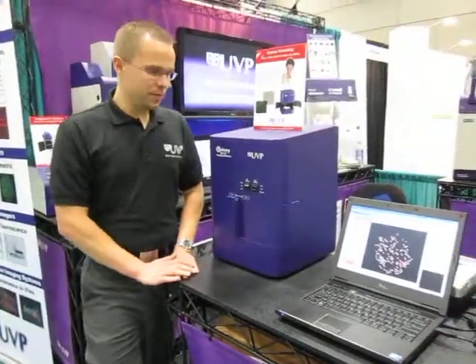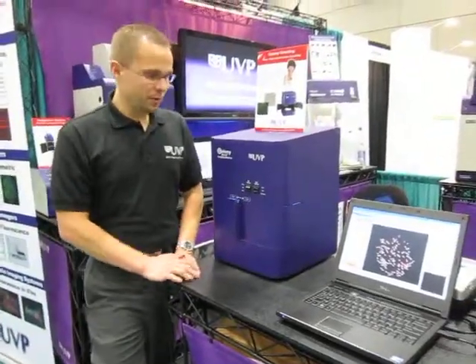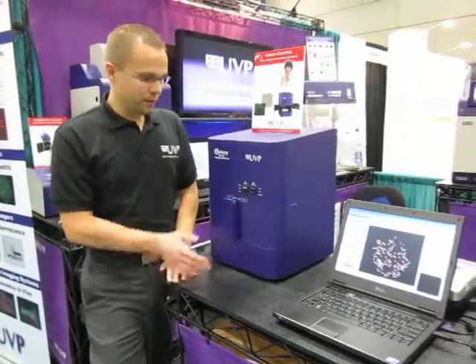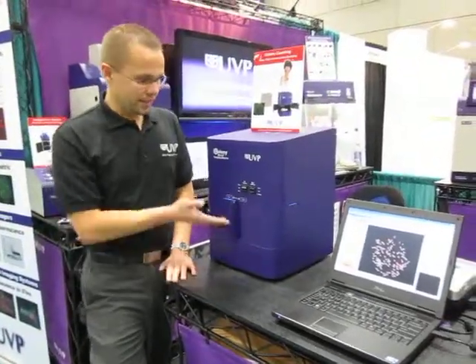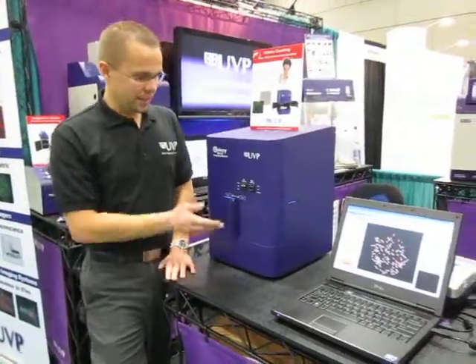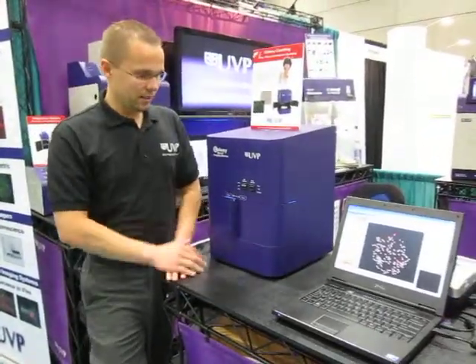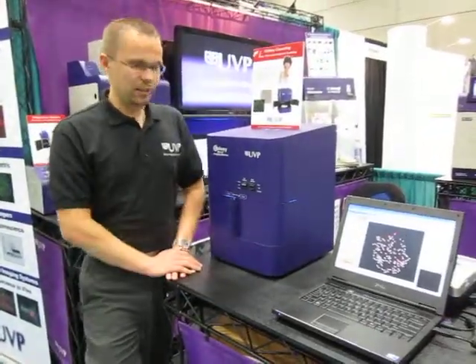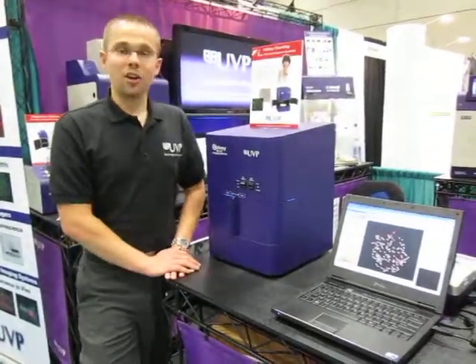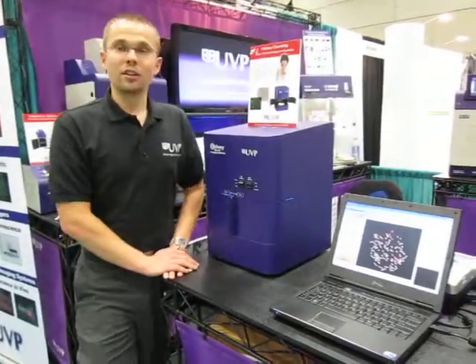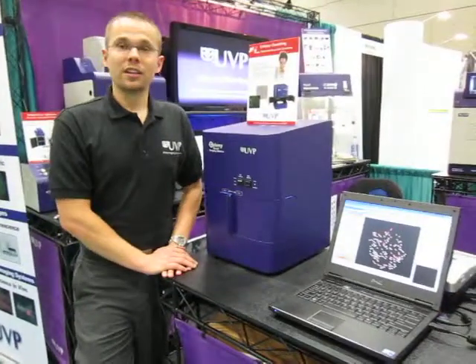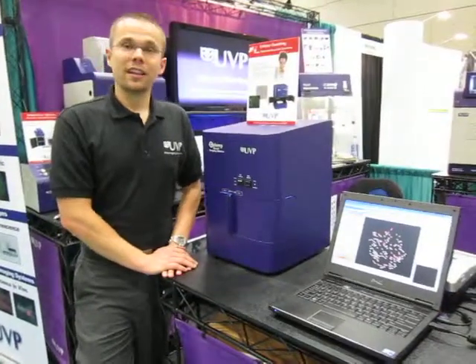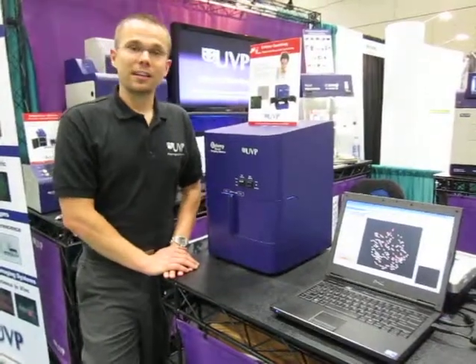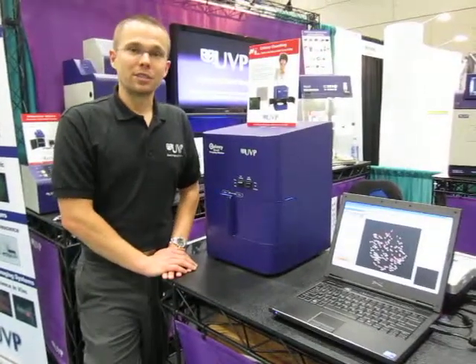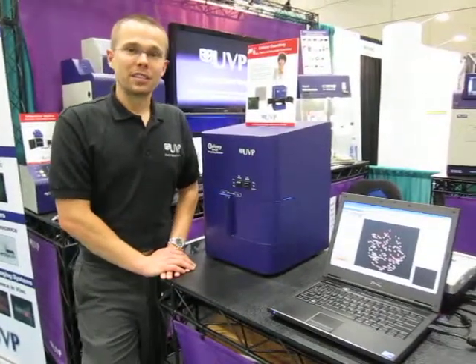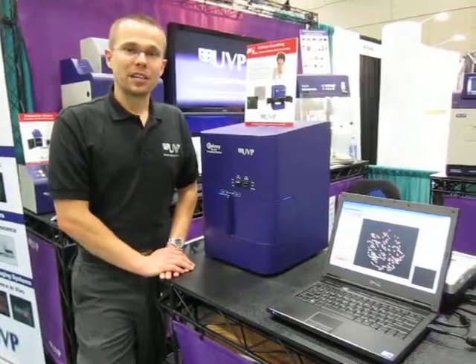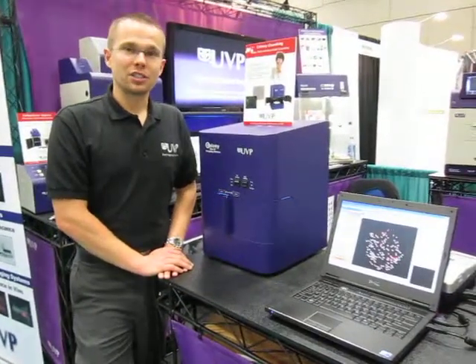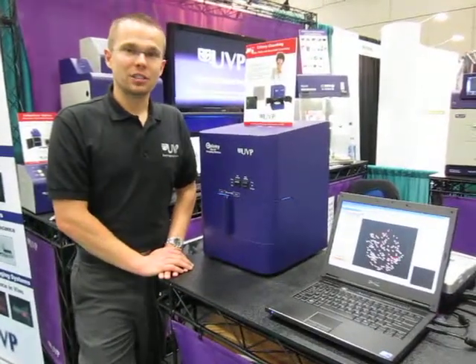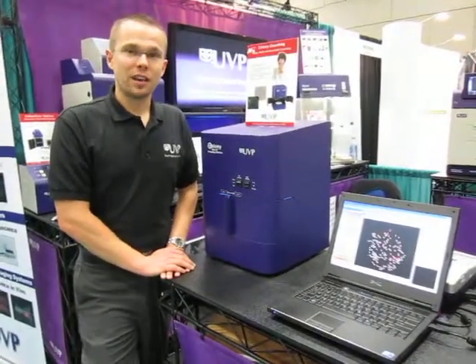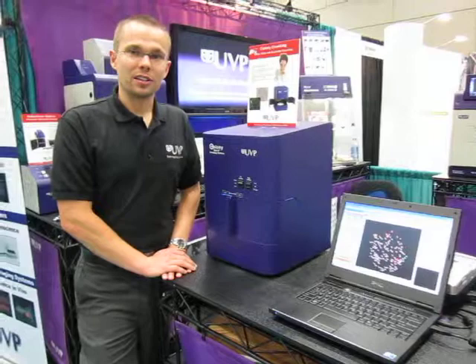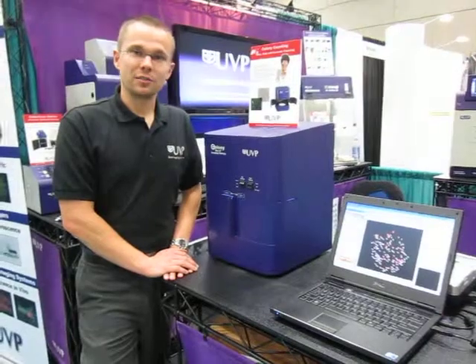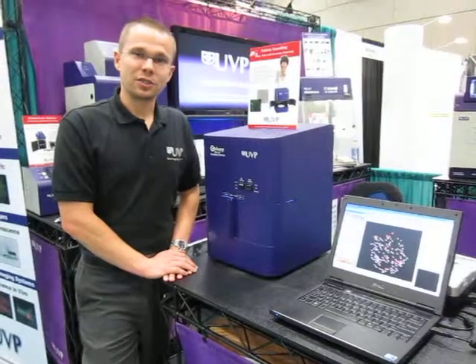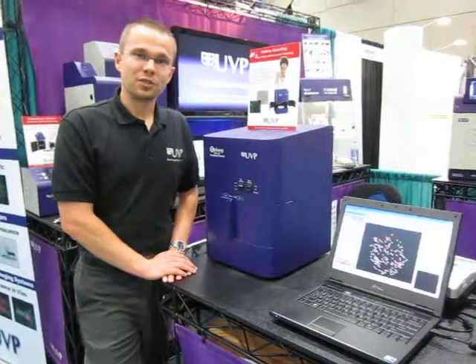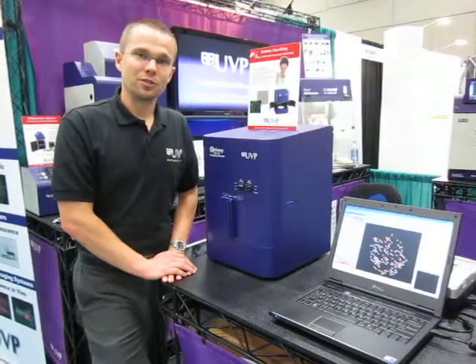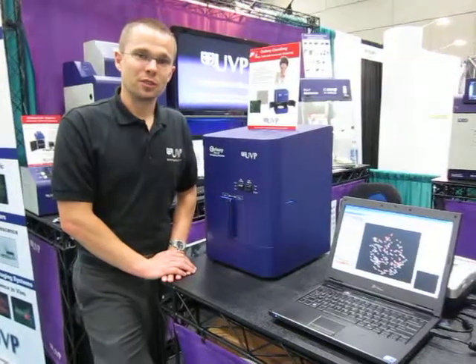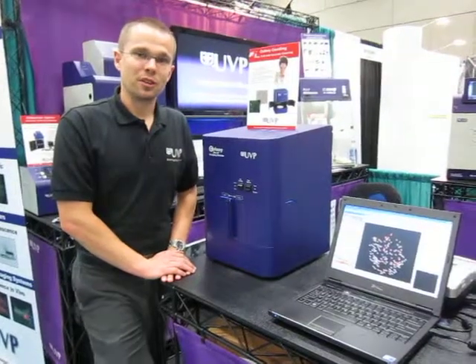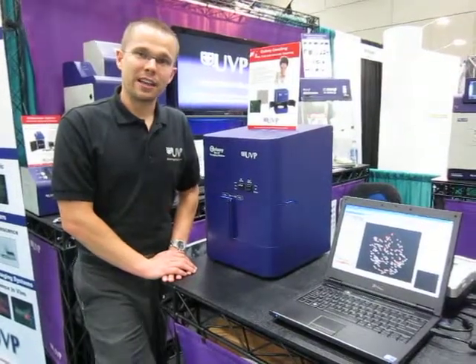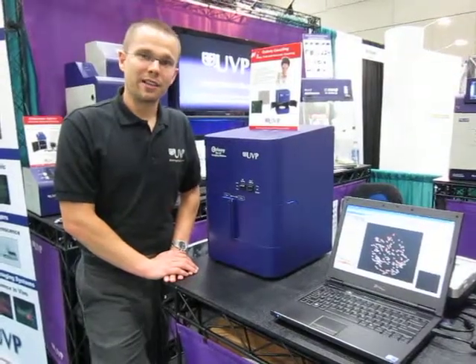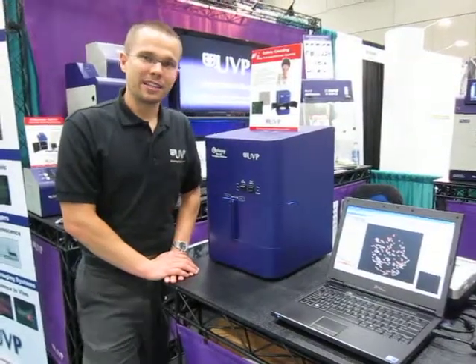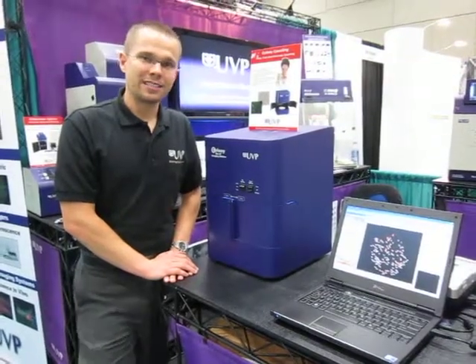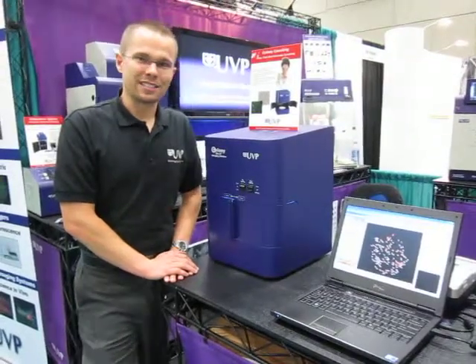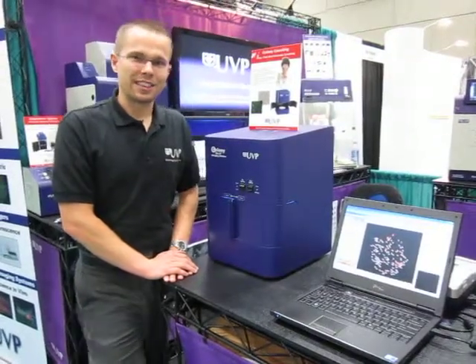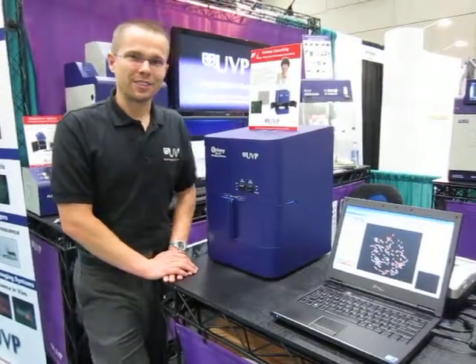Please feel free to take a look at the Colony Docket Imaging Station to meet your colony counting needs. Thank you.